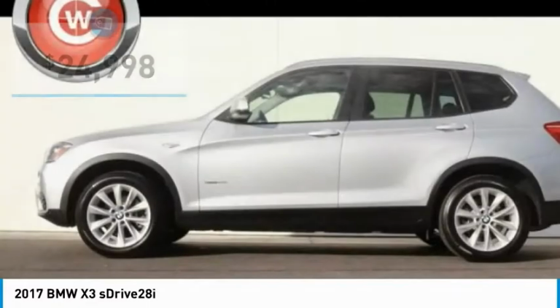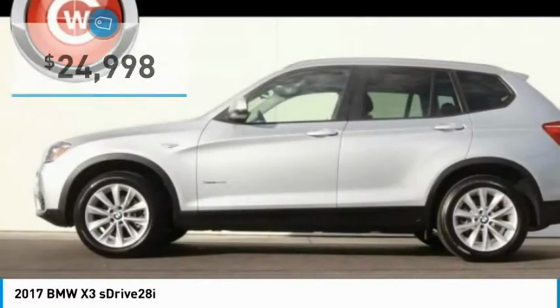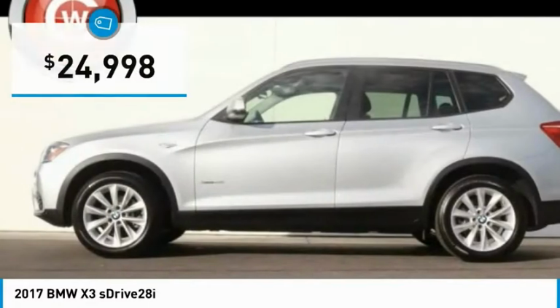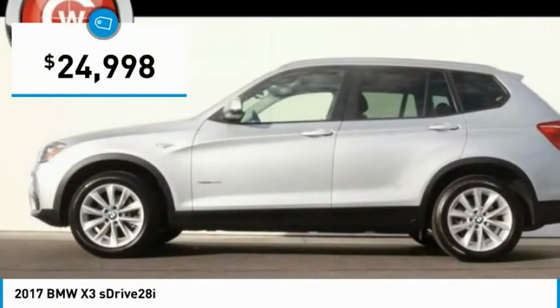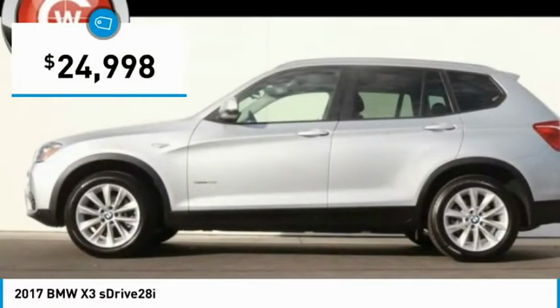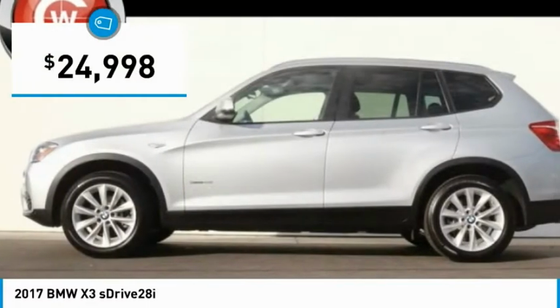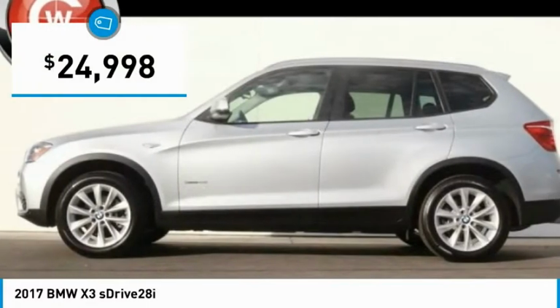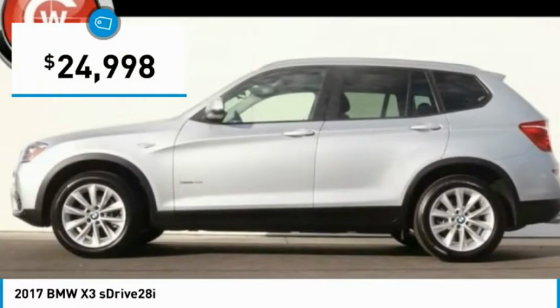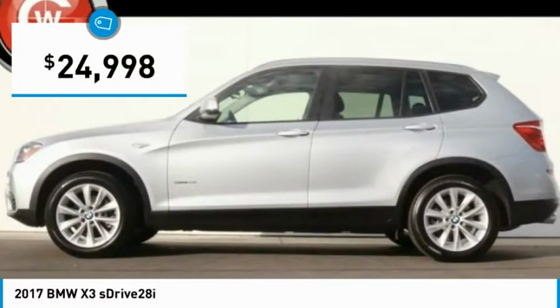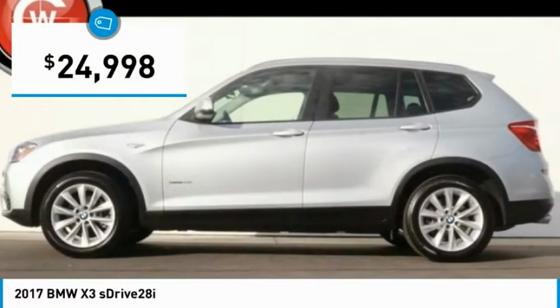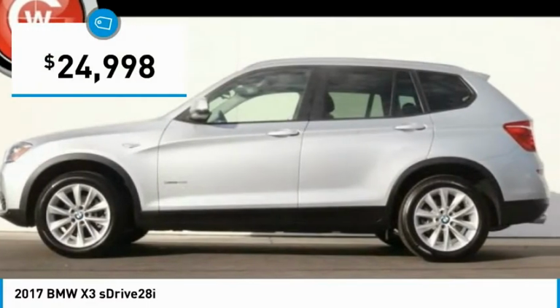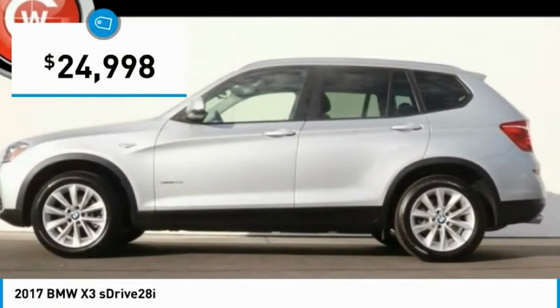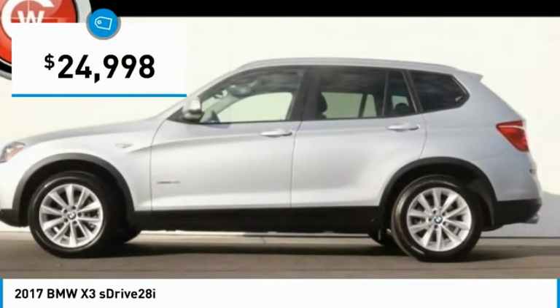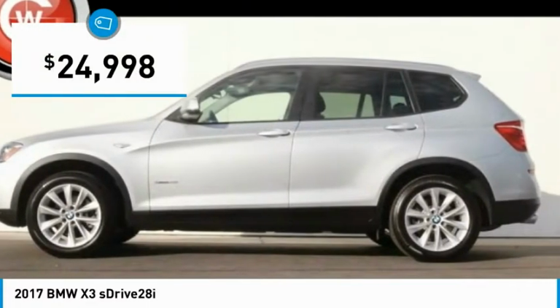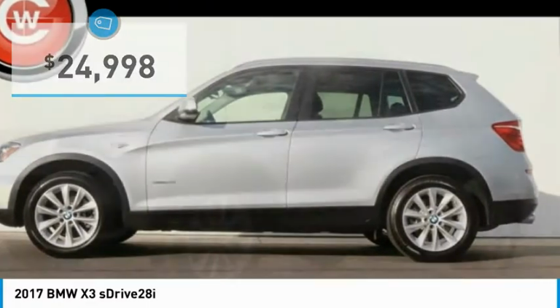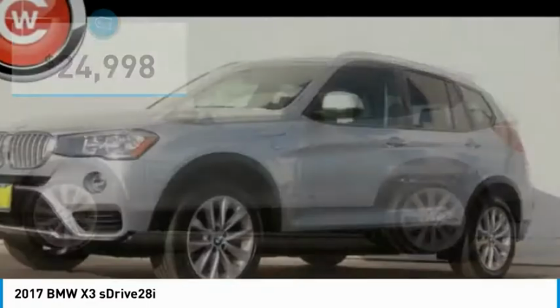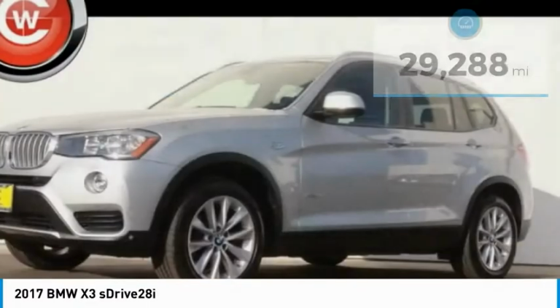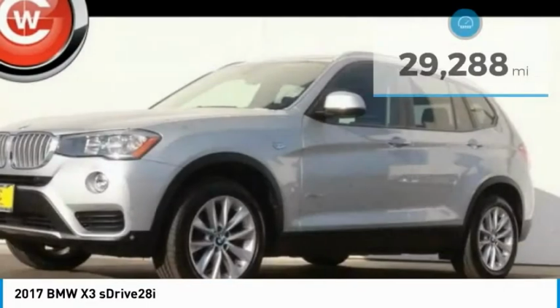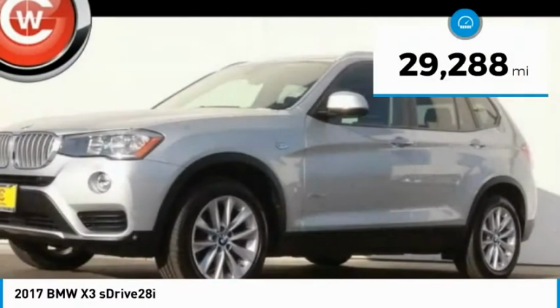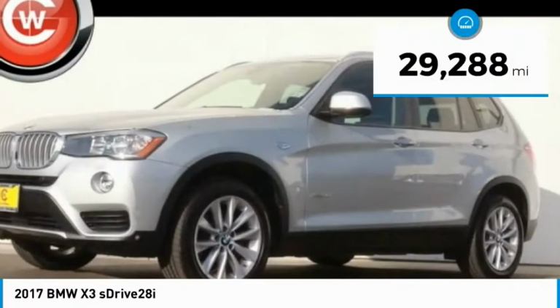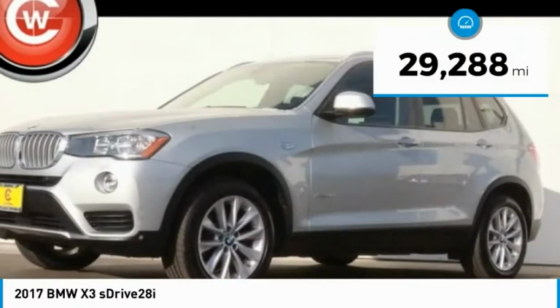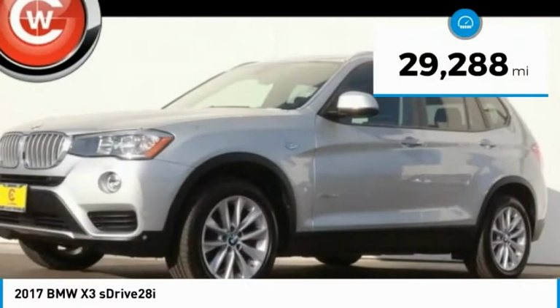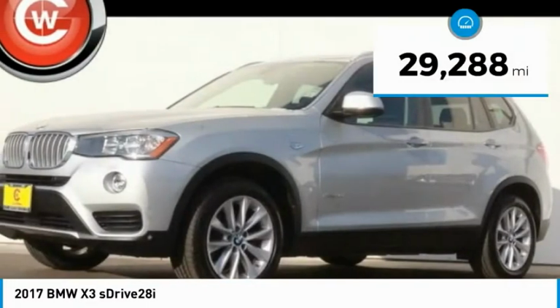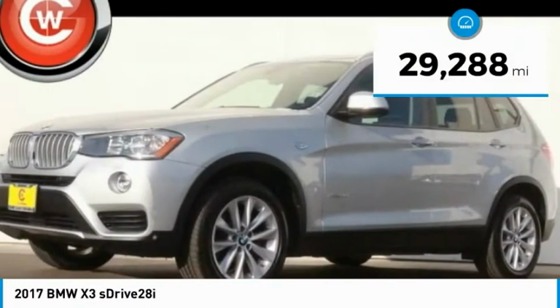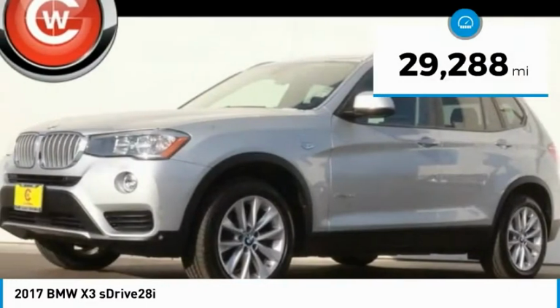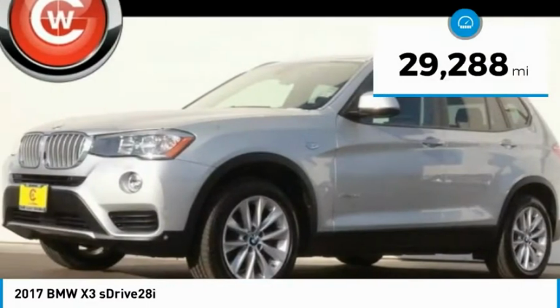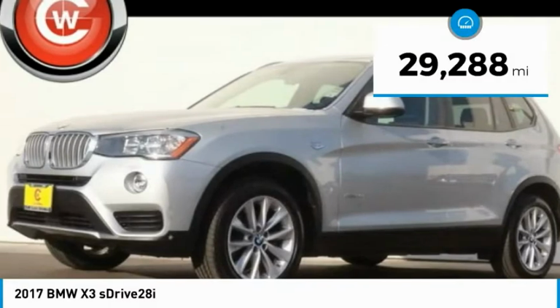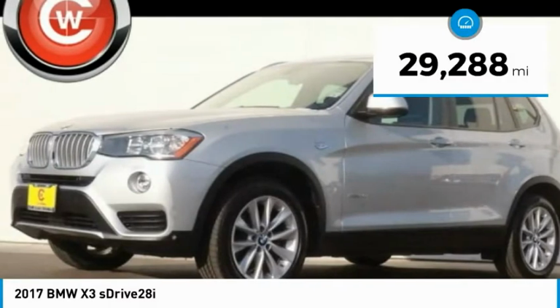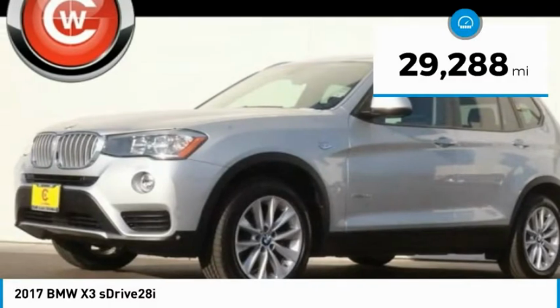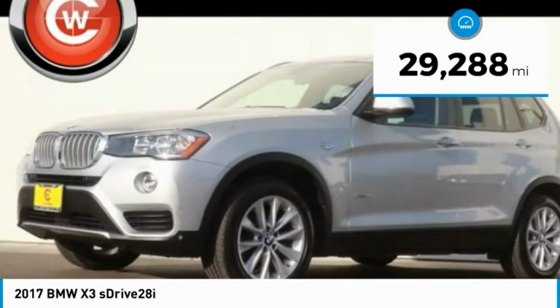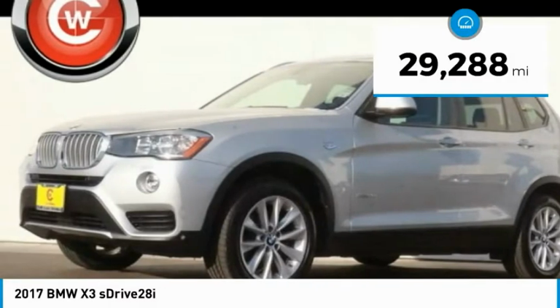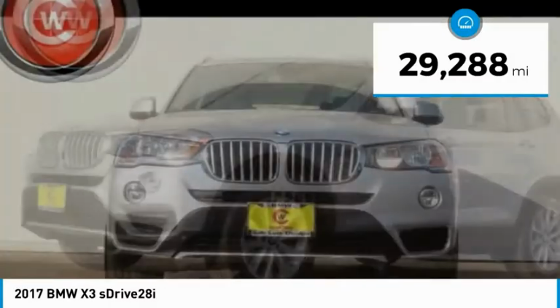And is priced below $25,000. This vehicle has less than 30,000 miles.